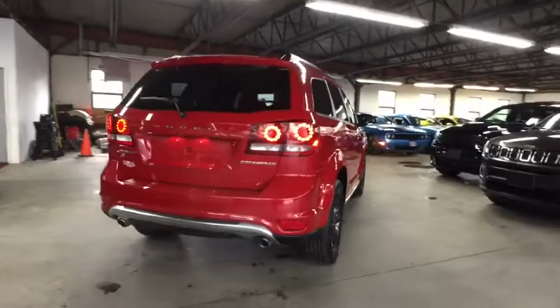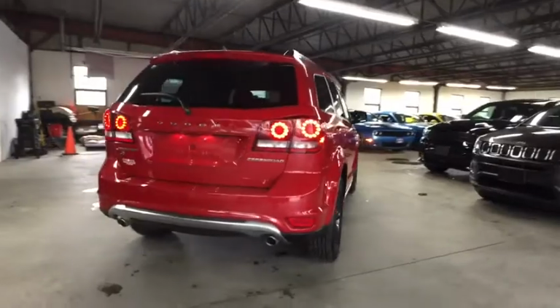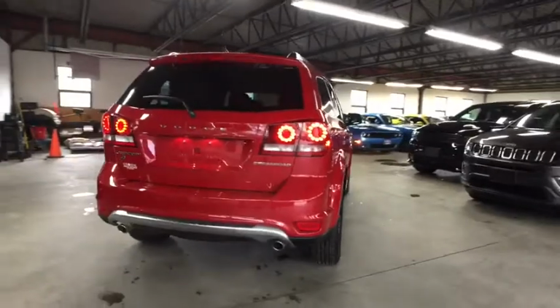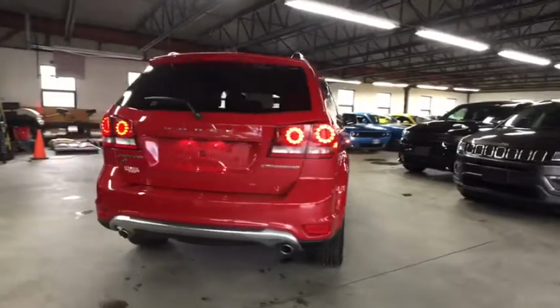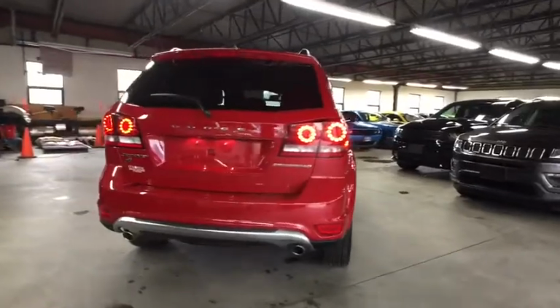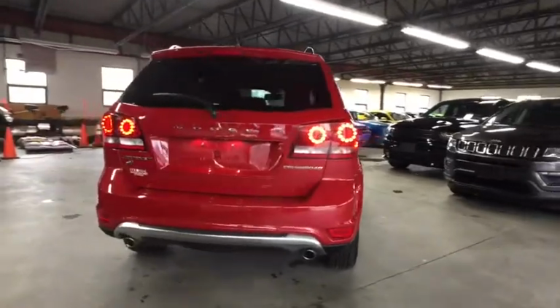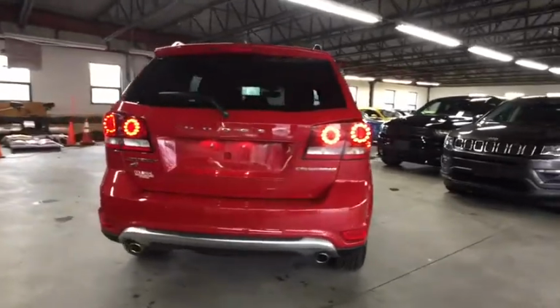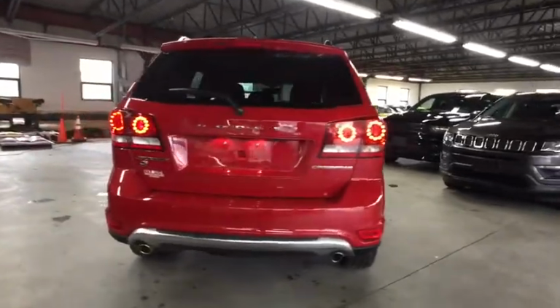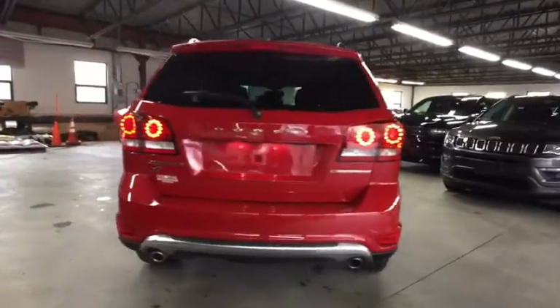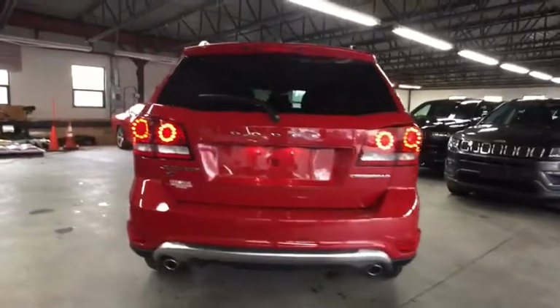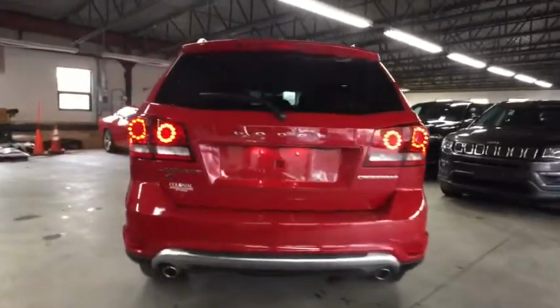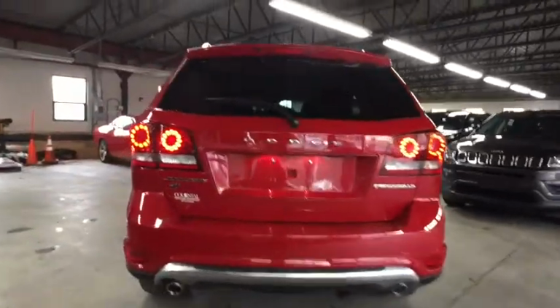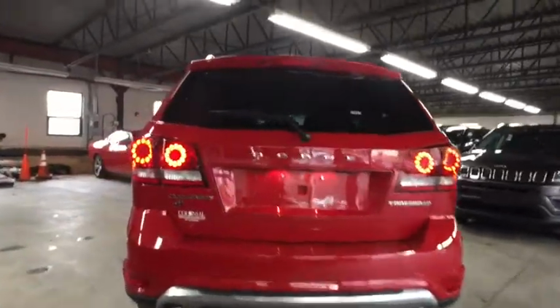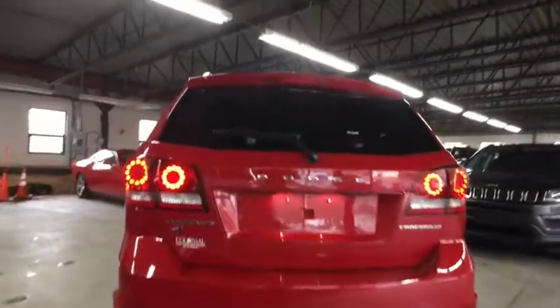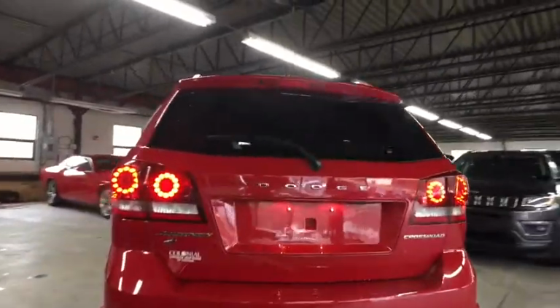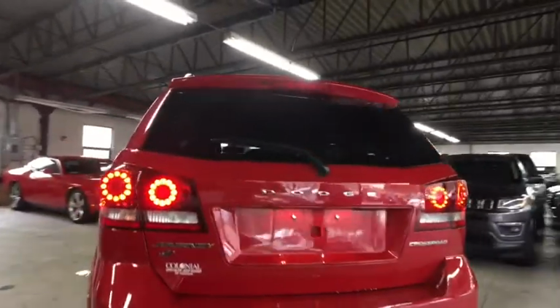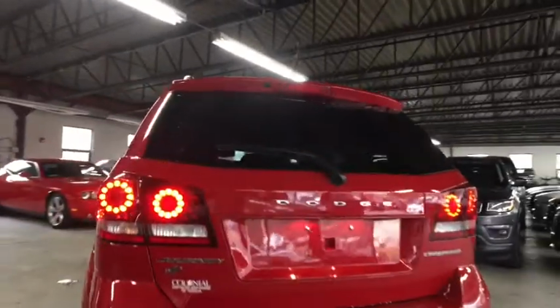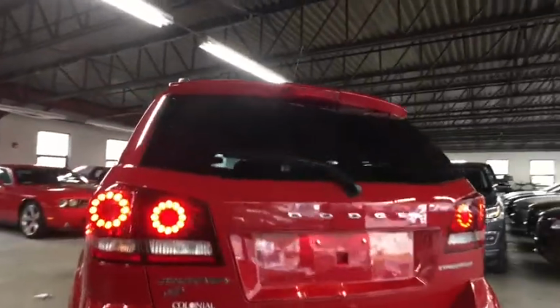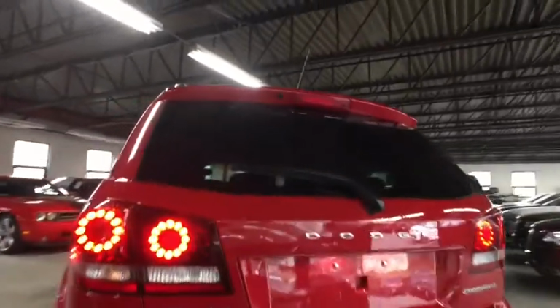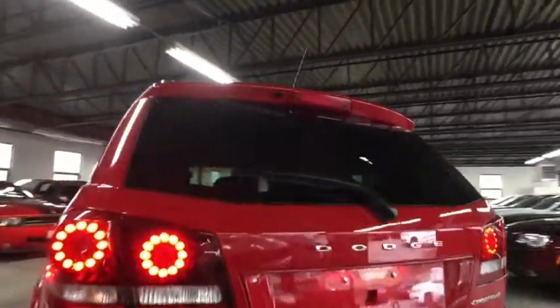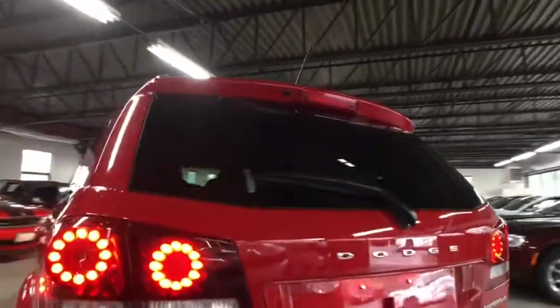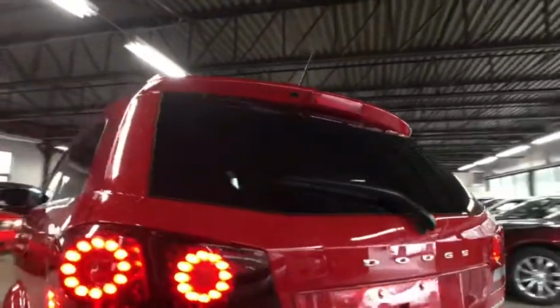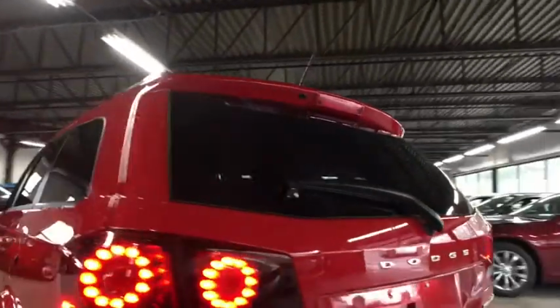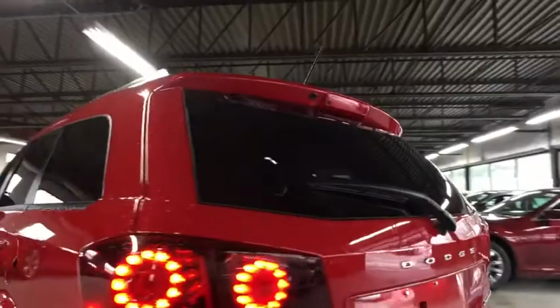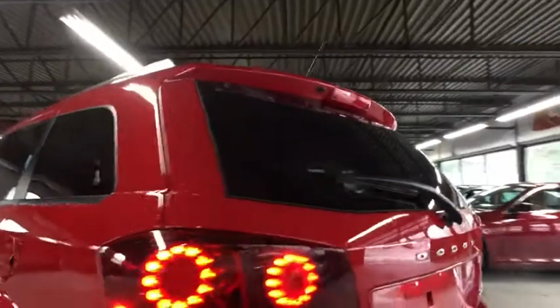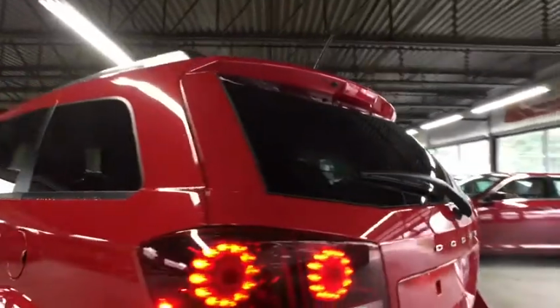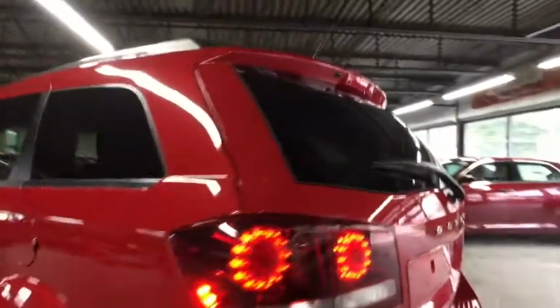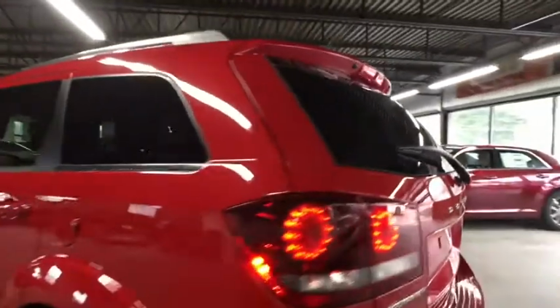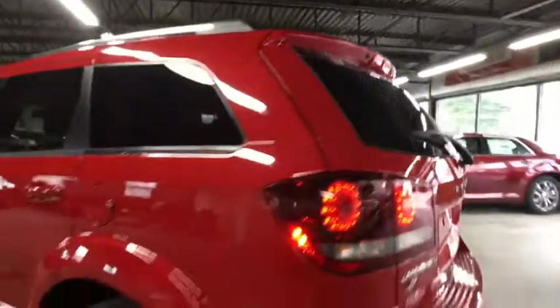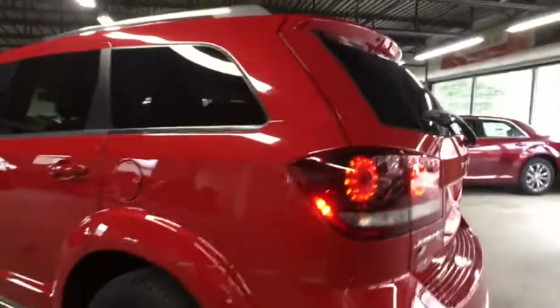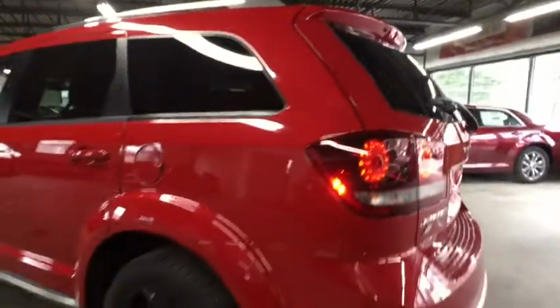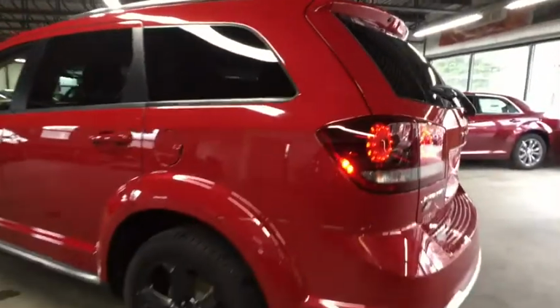This vehicle has less than 15,000 miles. Is love at first sight really possible? Let us know when you stop in.